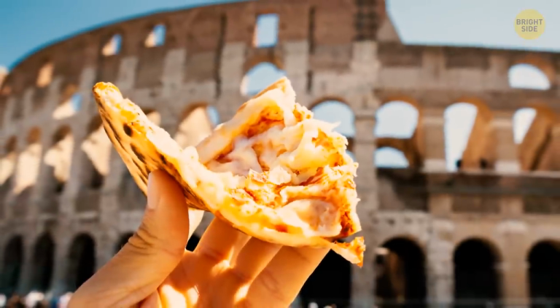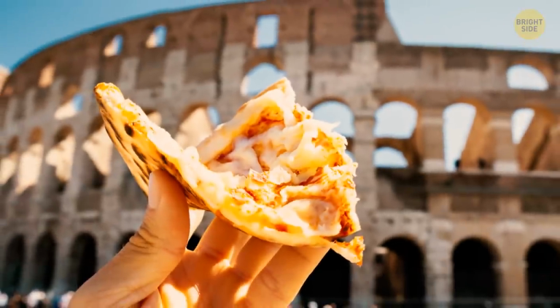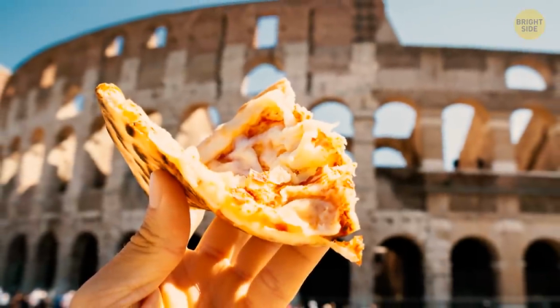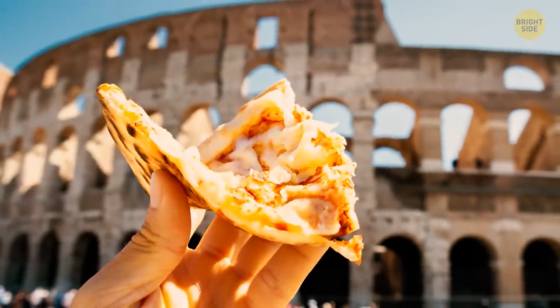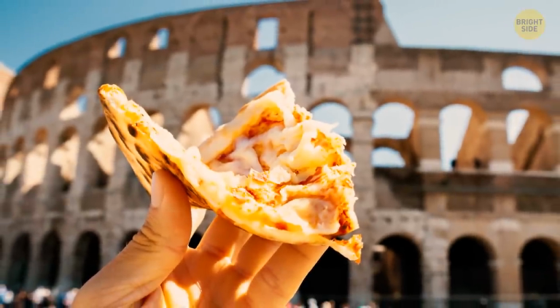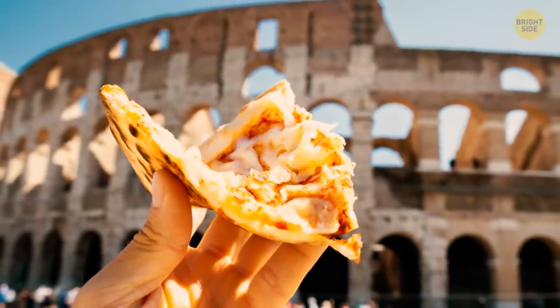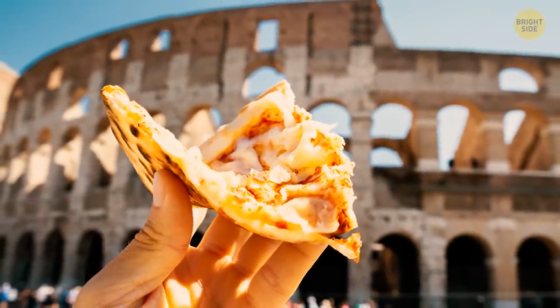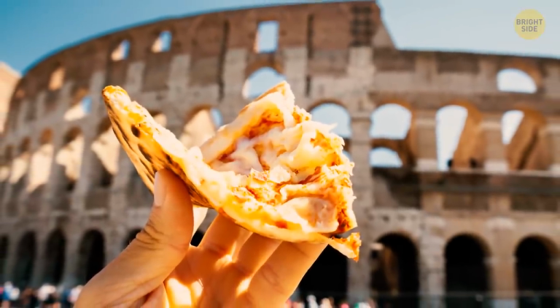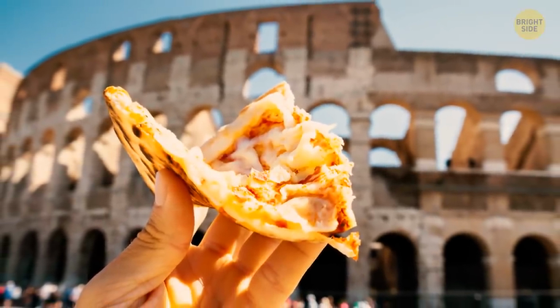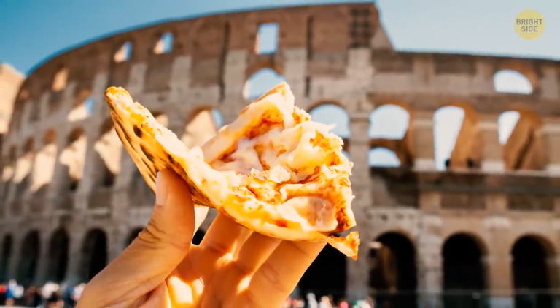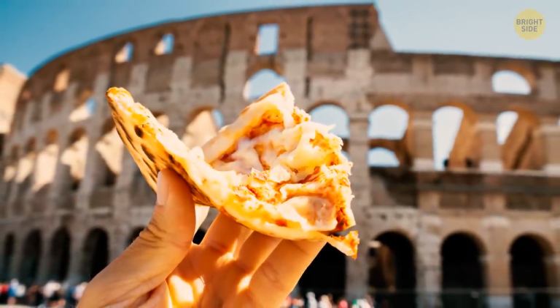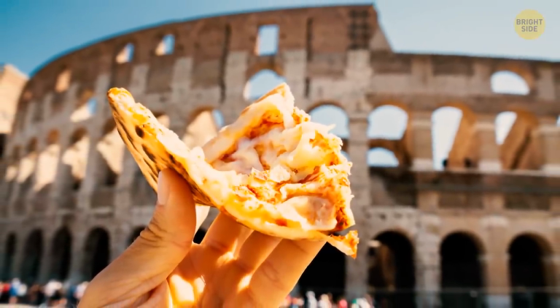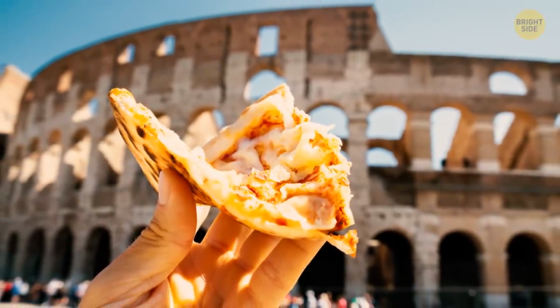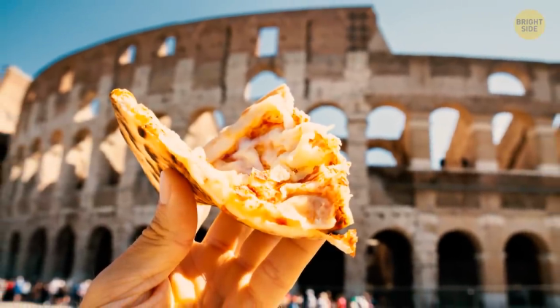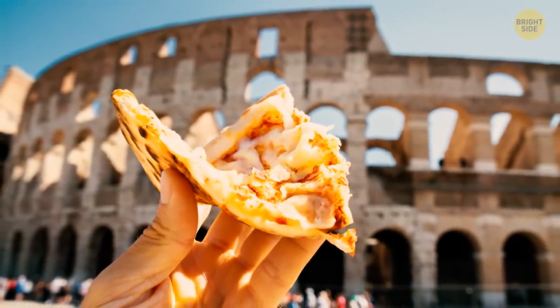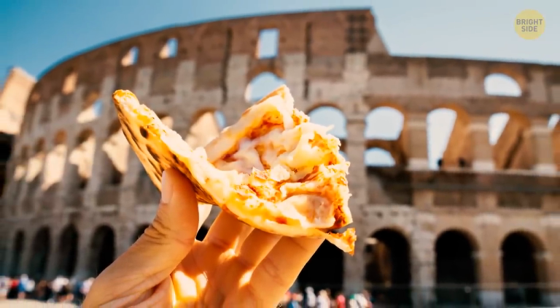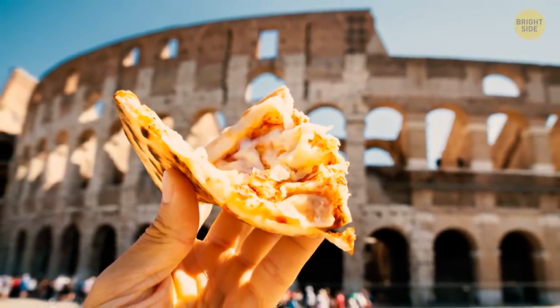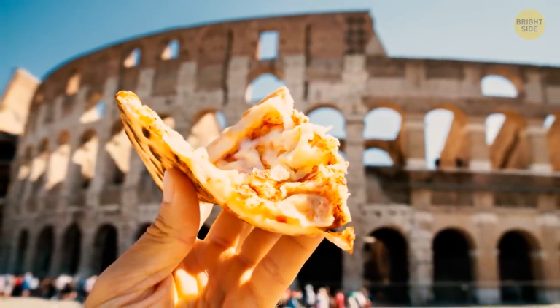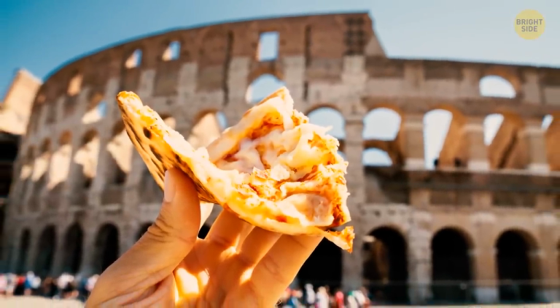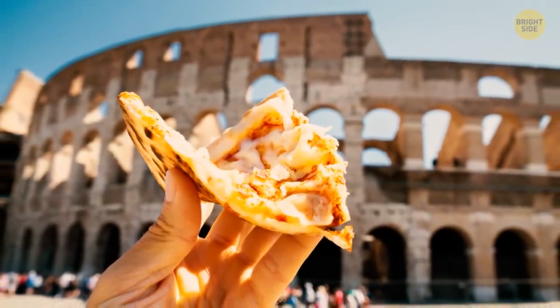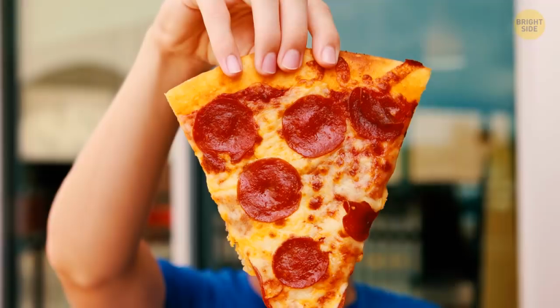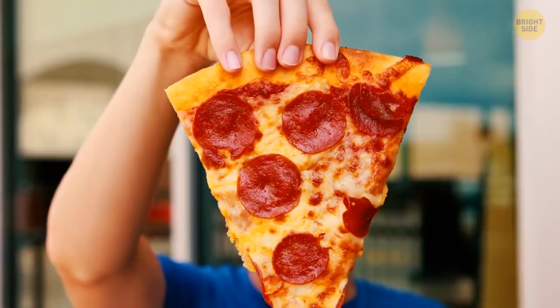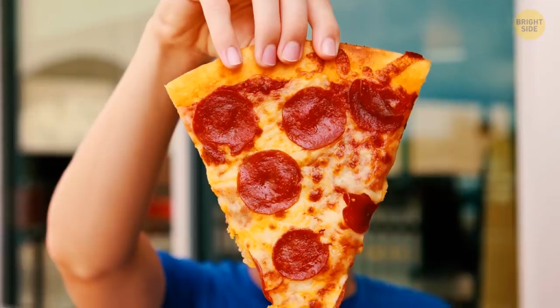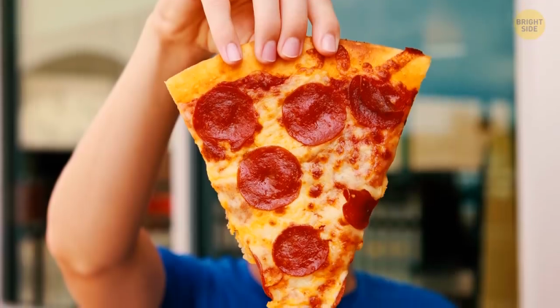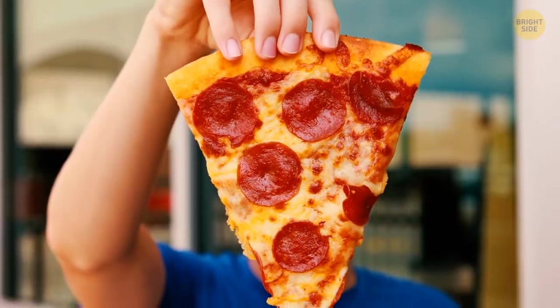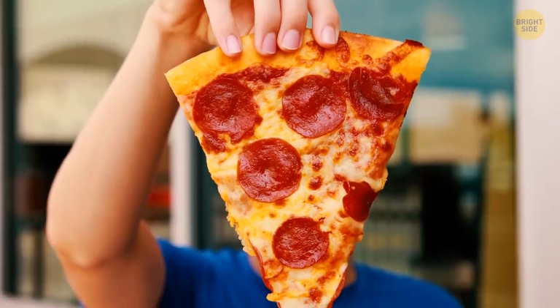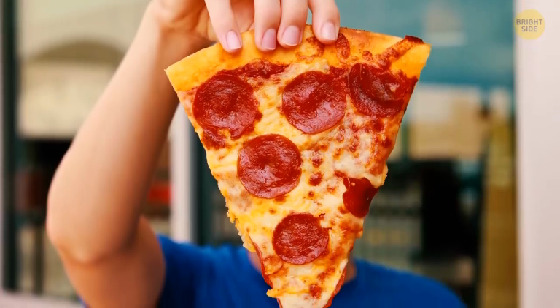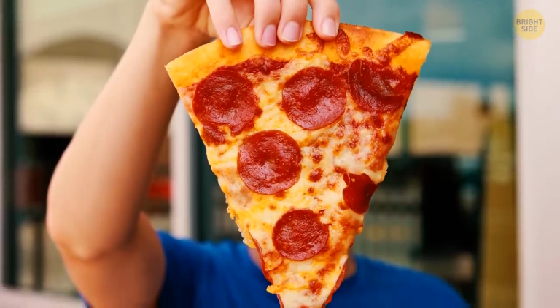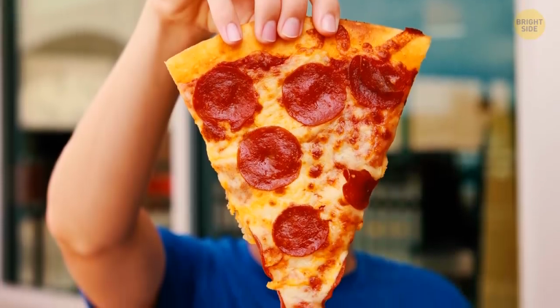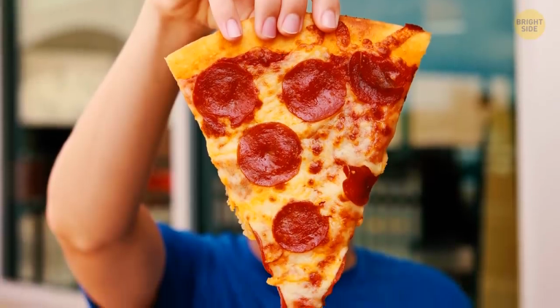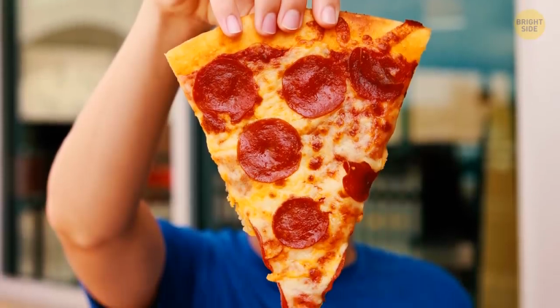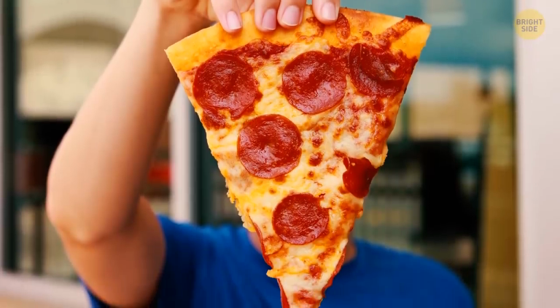Hold your piece of pizza so that it forms a U-shape. This will prevent it from flopping over.